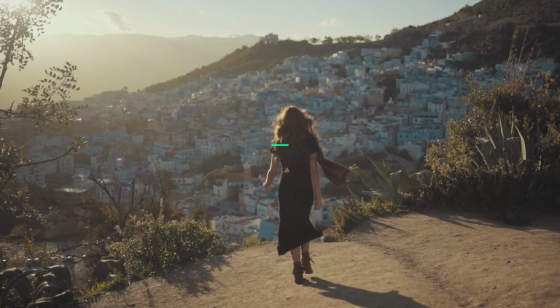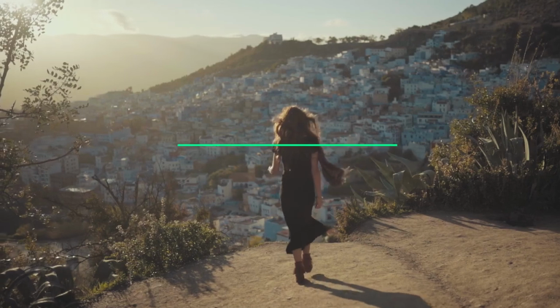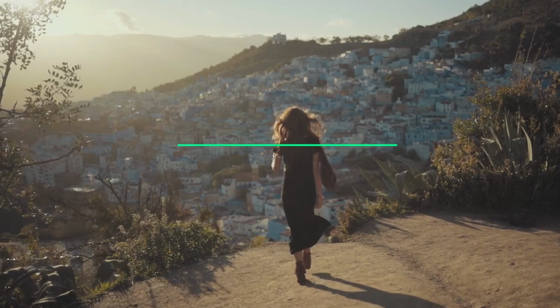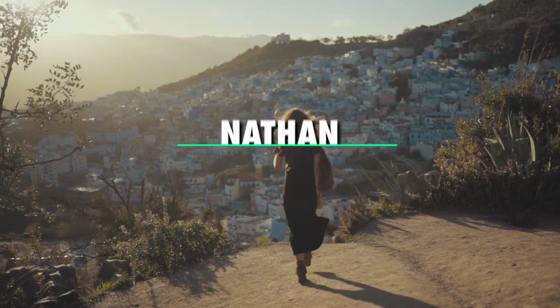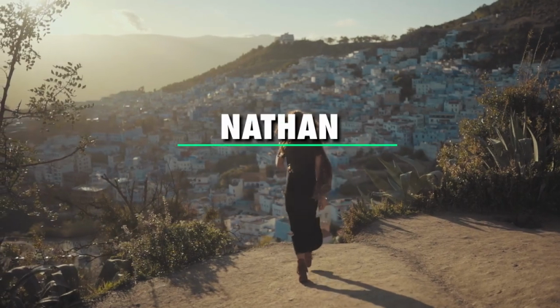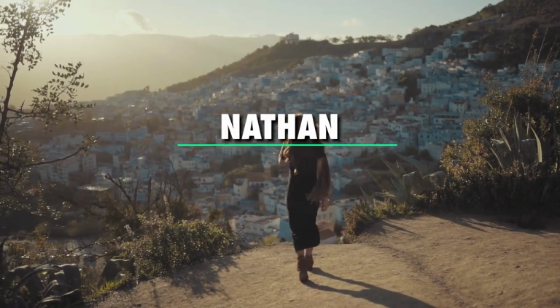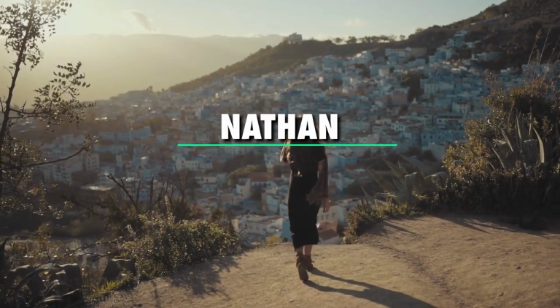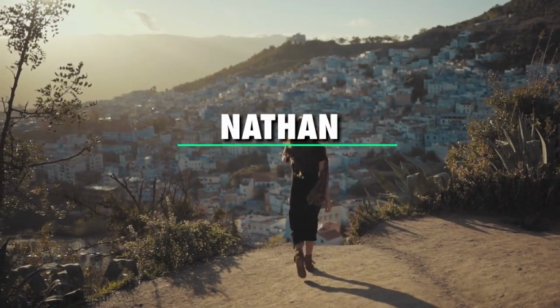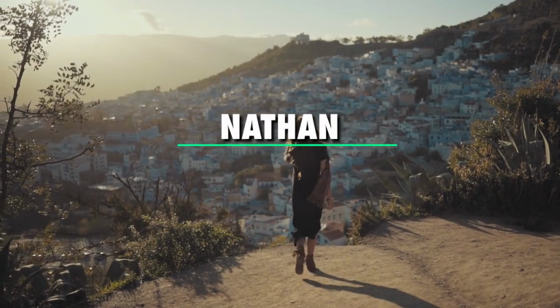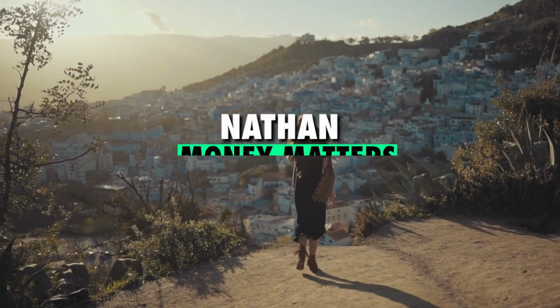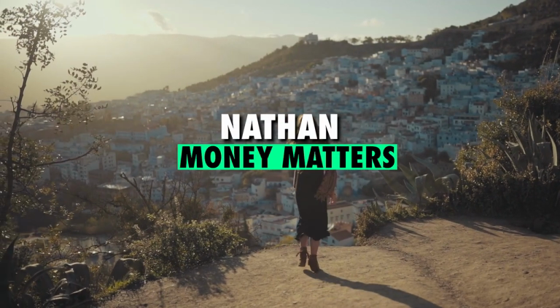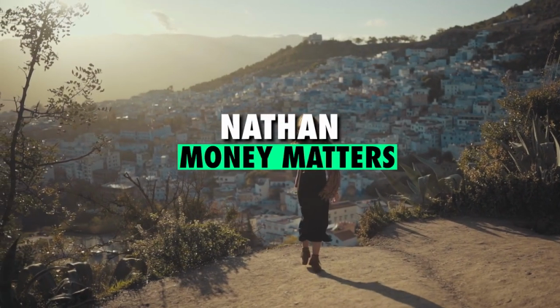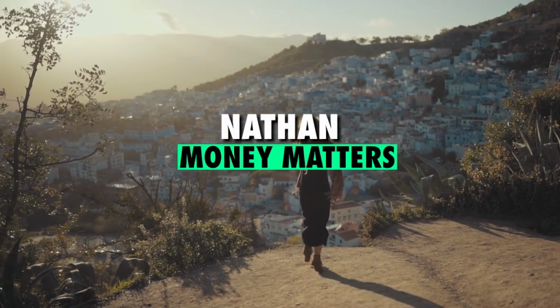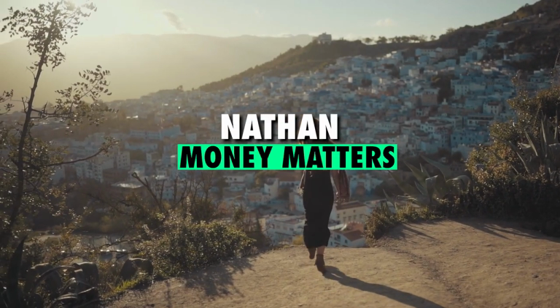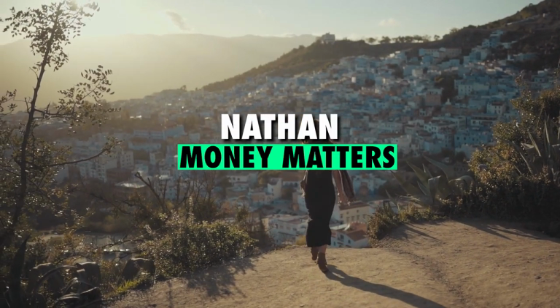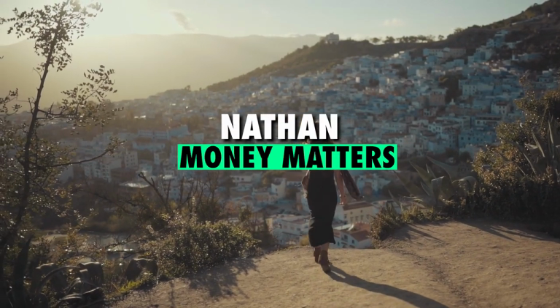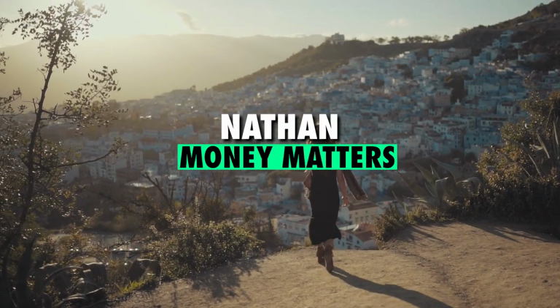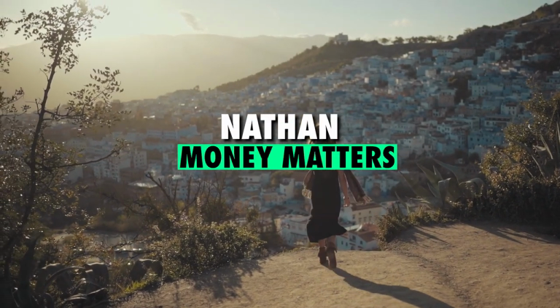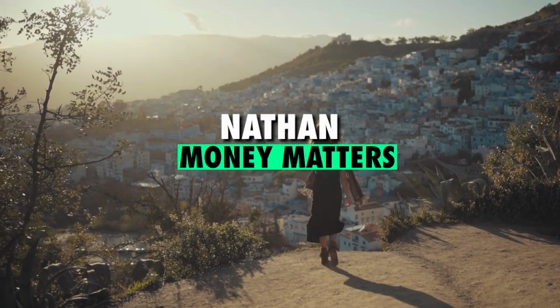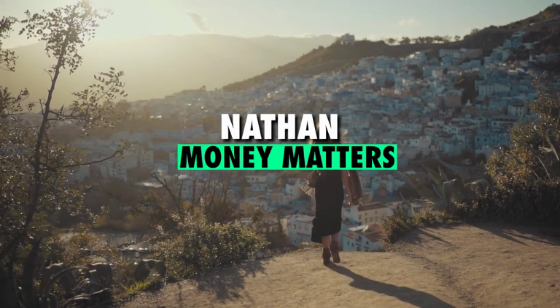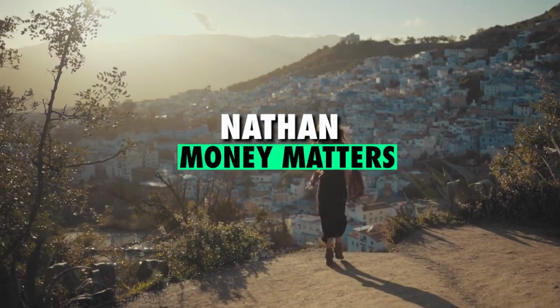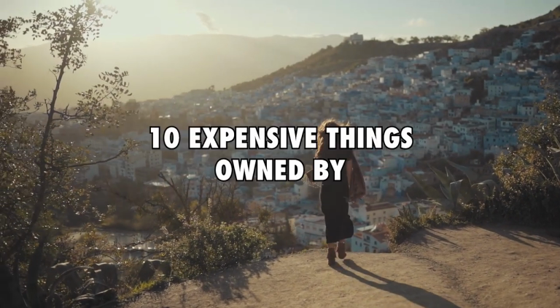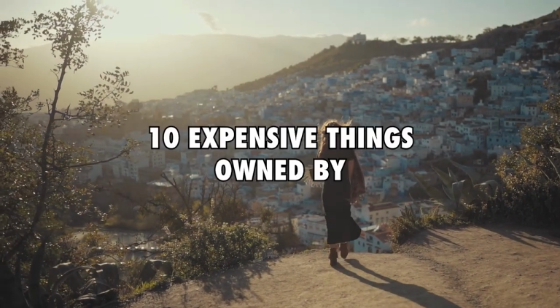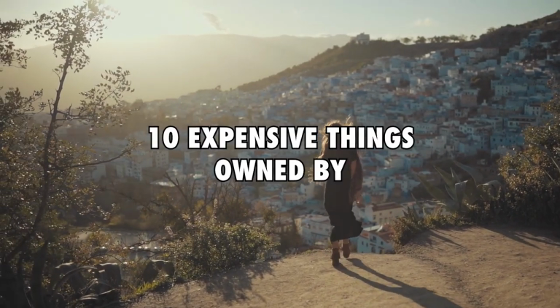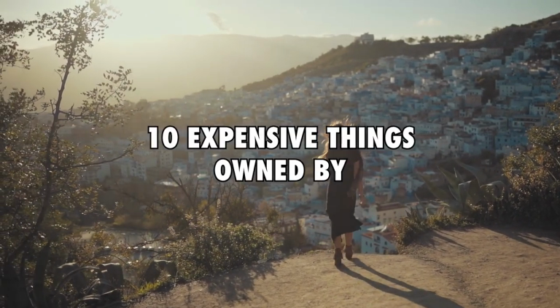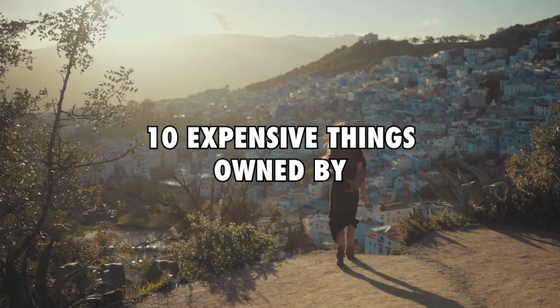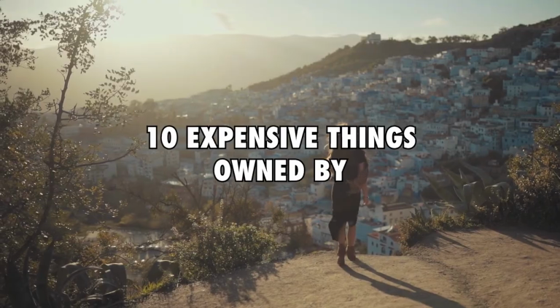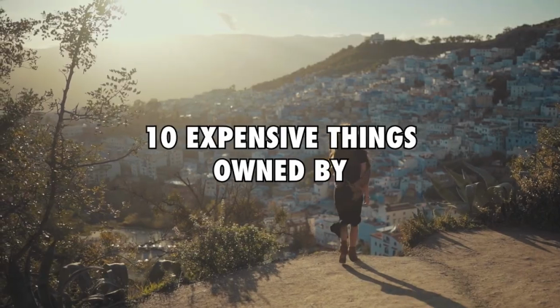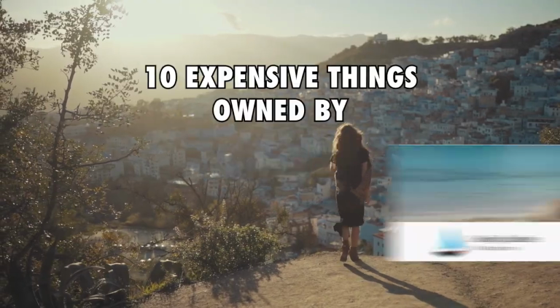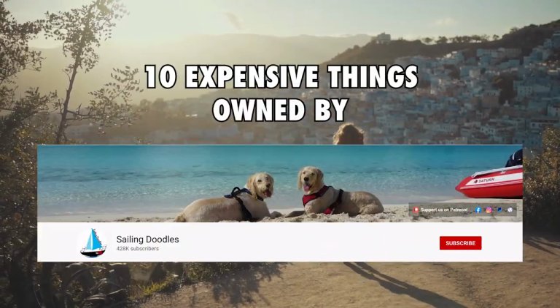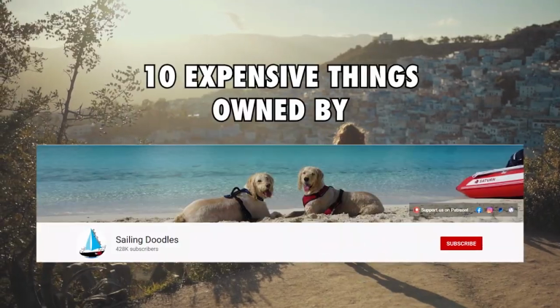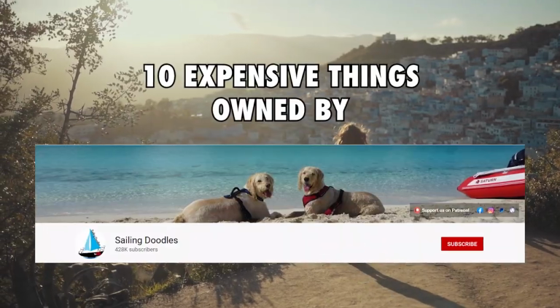Hey guys, I'm Nathan and welcome back to Money Matters. In today's video, we're going to look at 10 expensive things owned by Sailing Doodles.